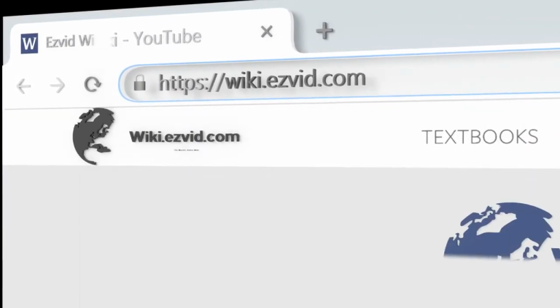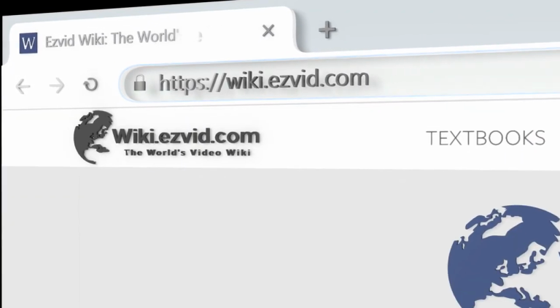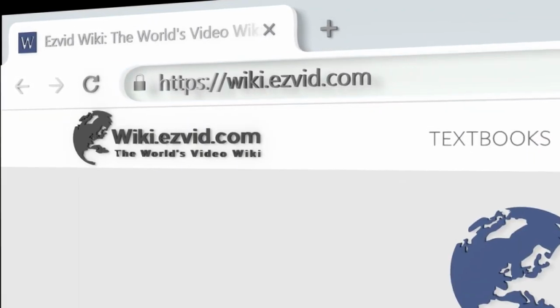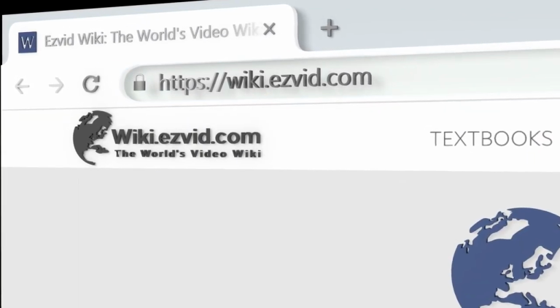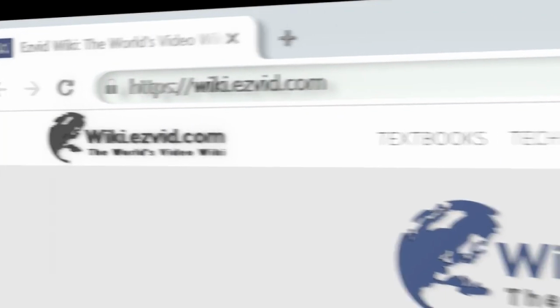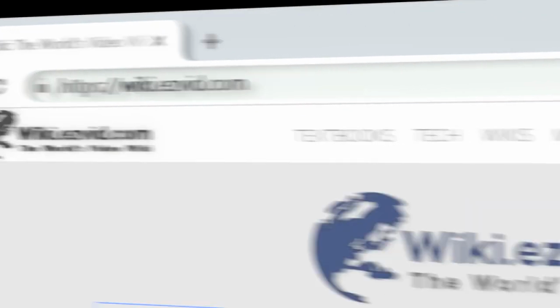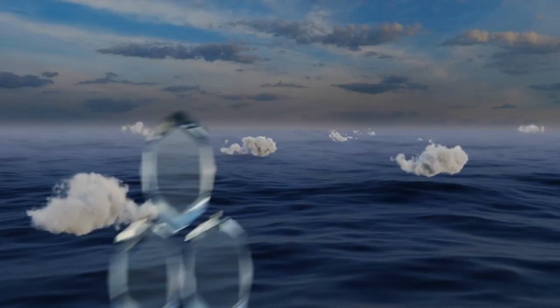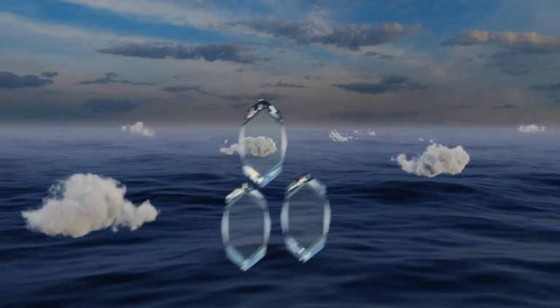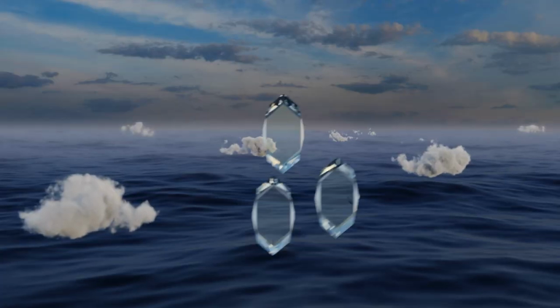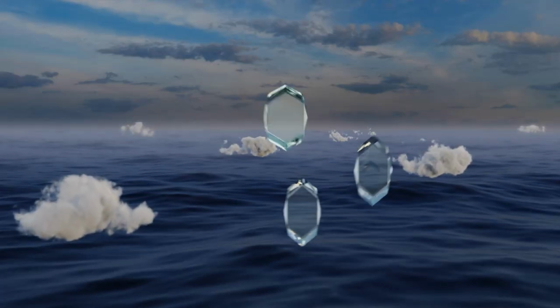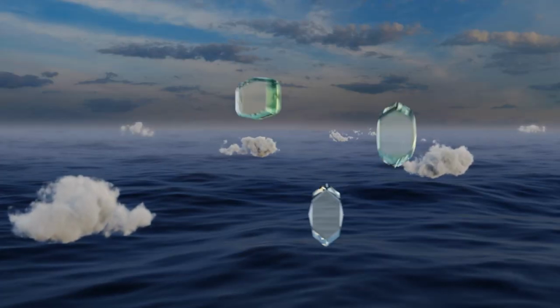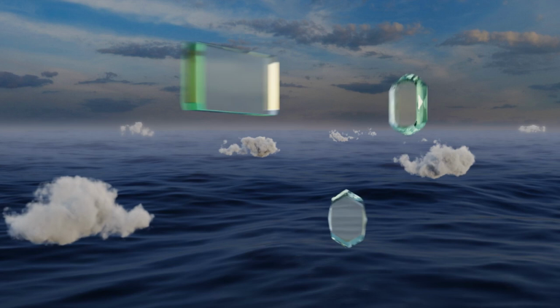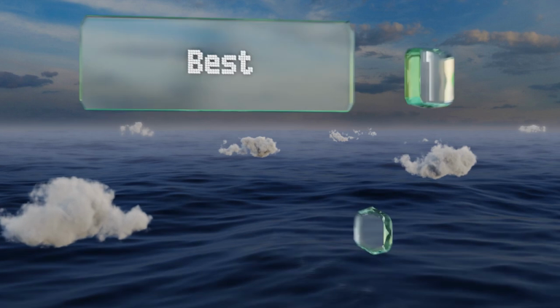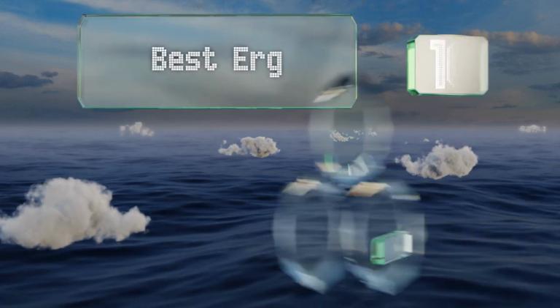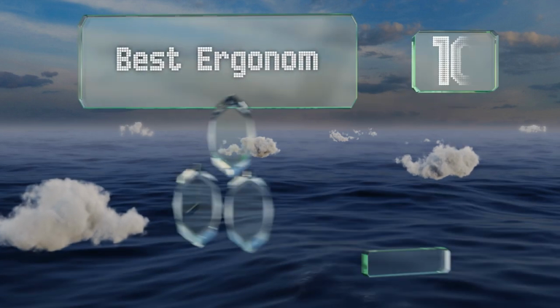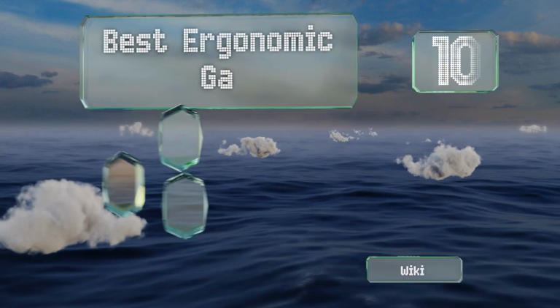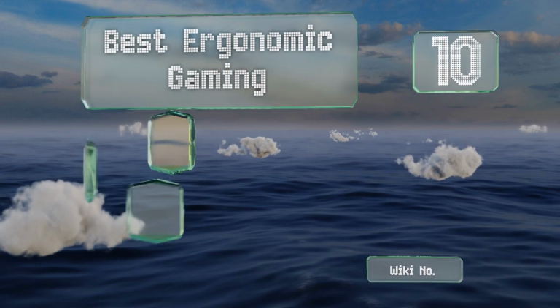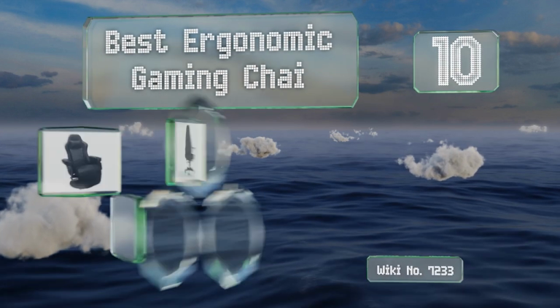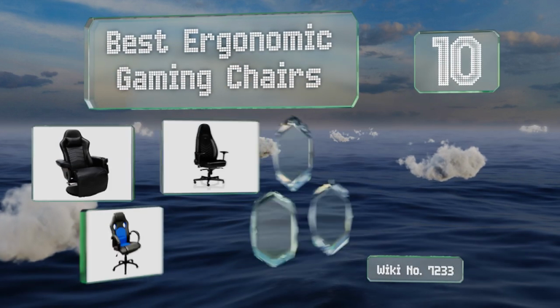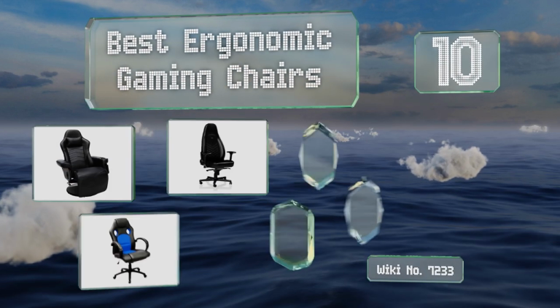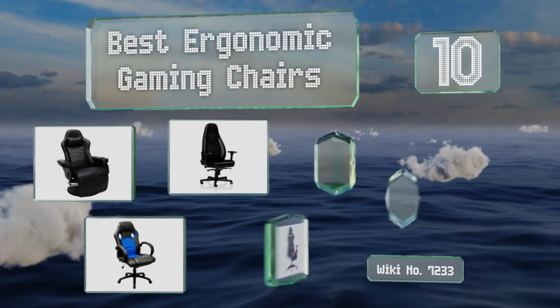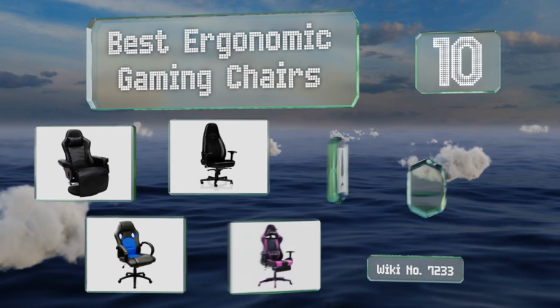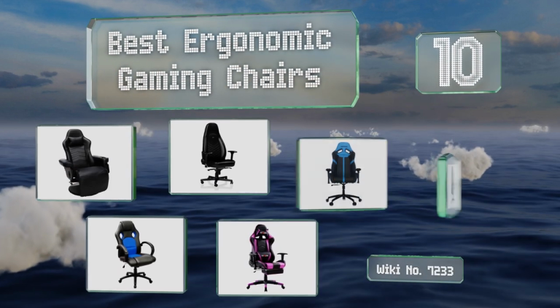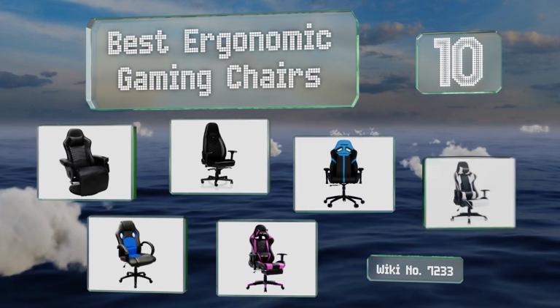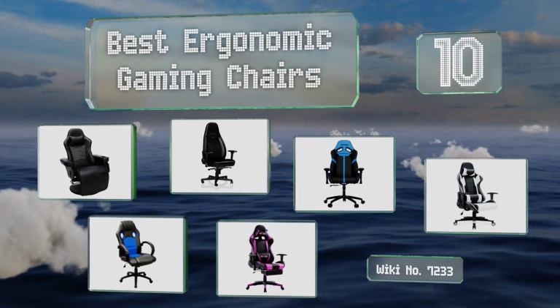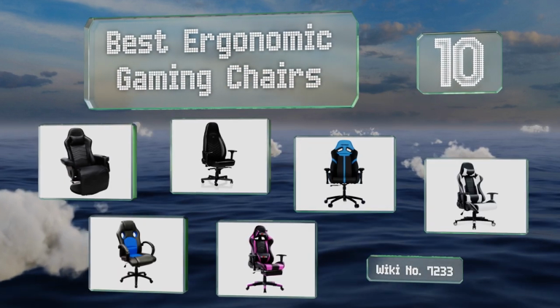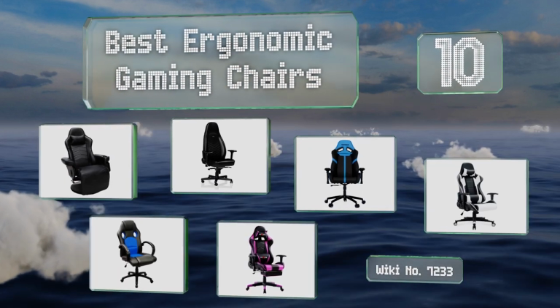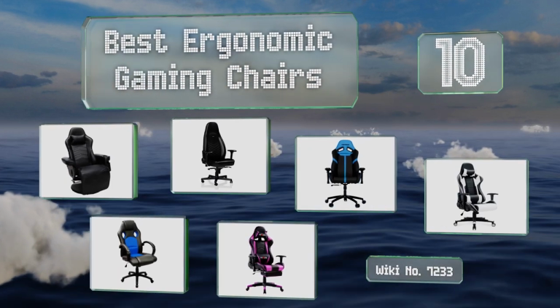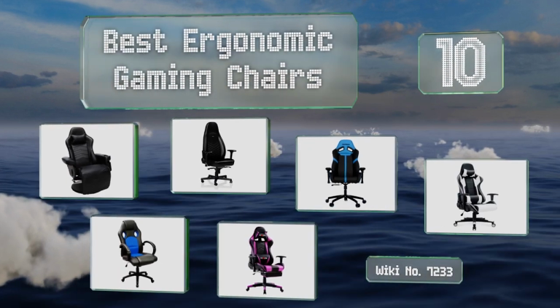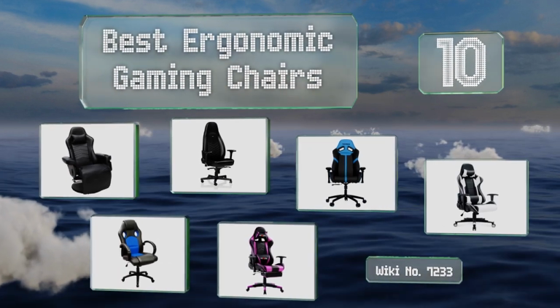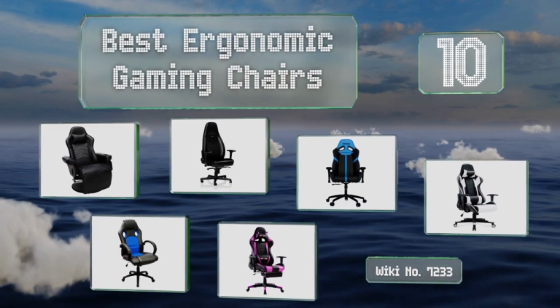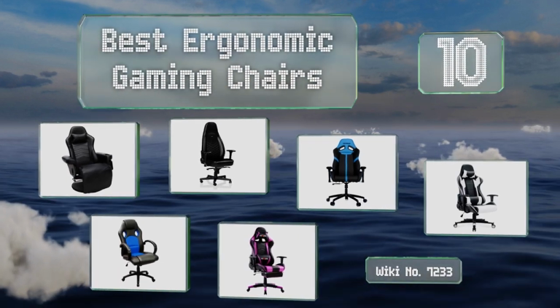EasyVid presents the 10 best ergonomic gaming chairs. Let's get started with the list.